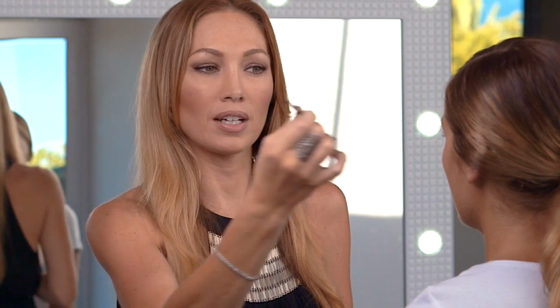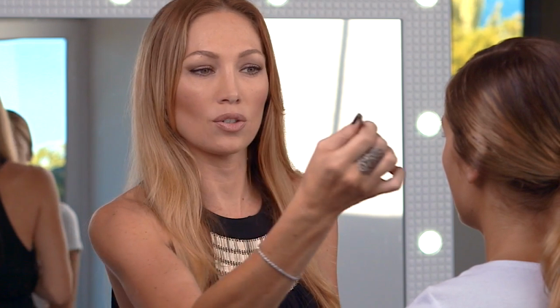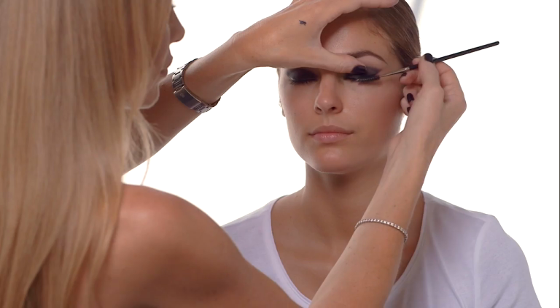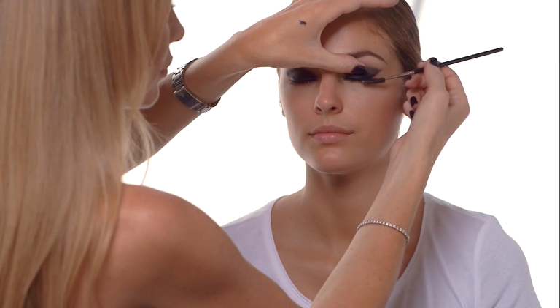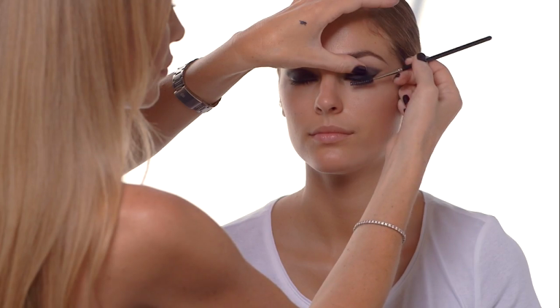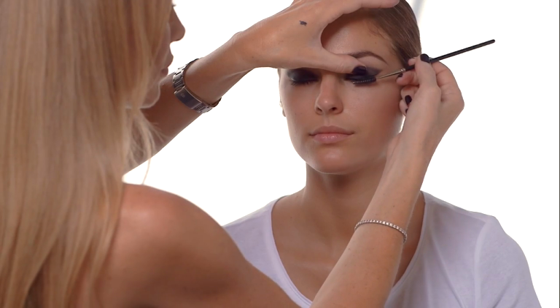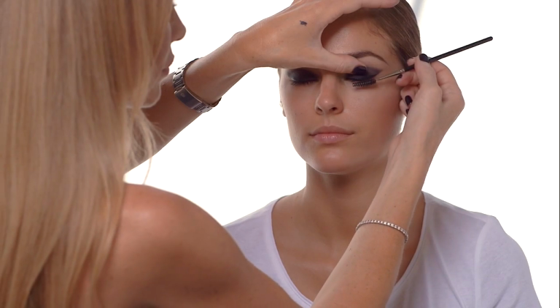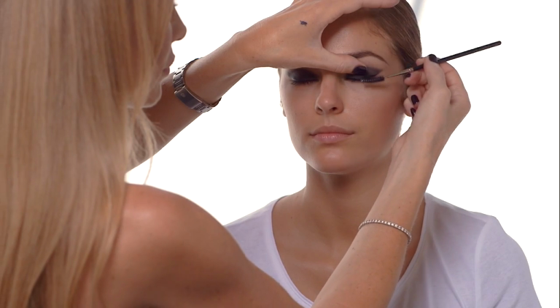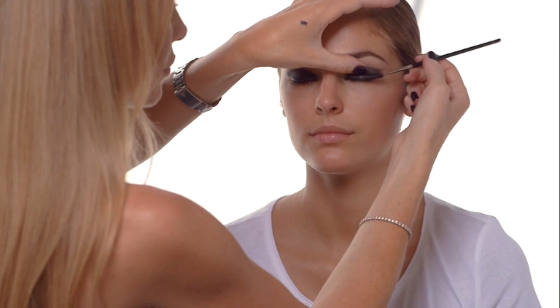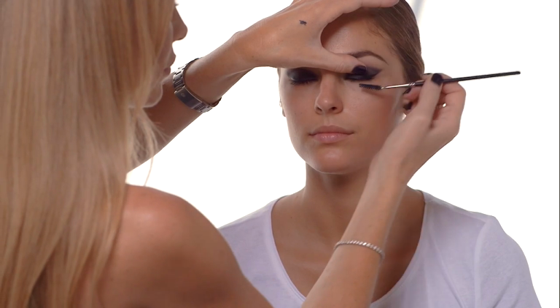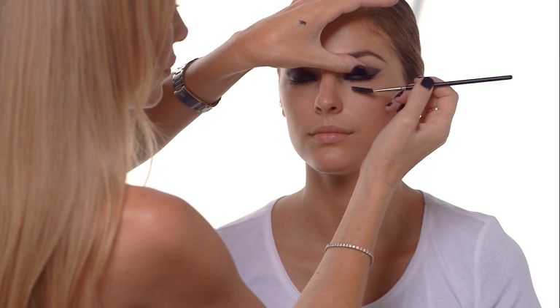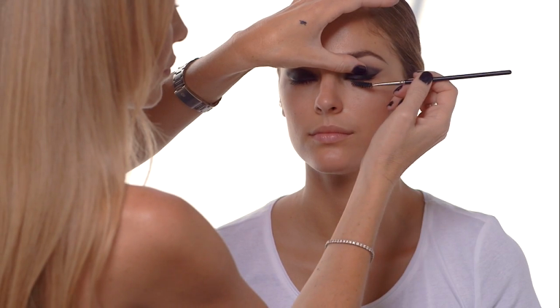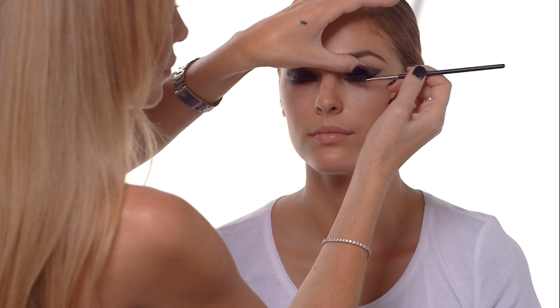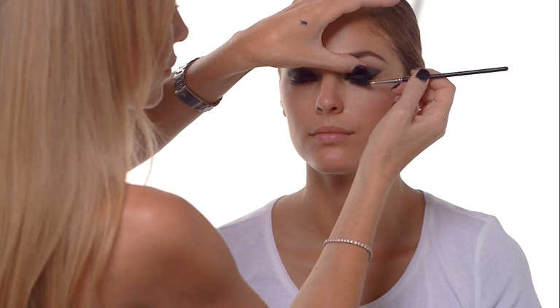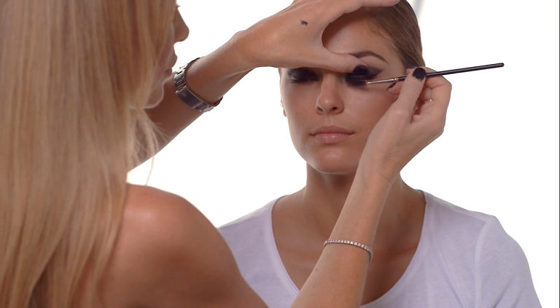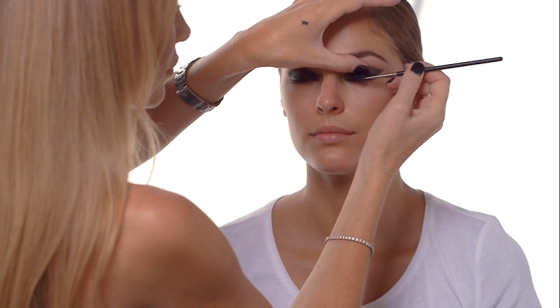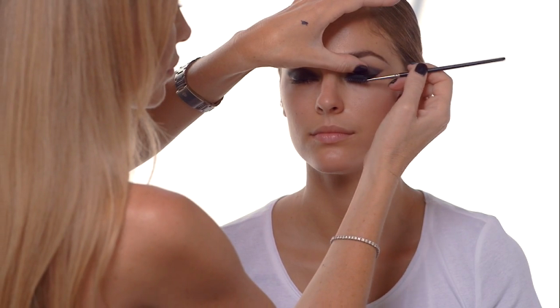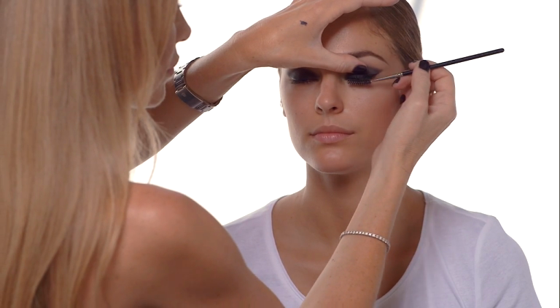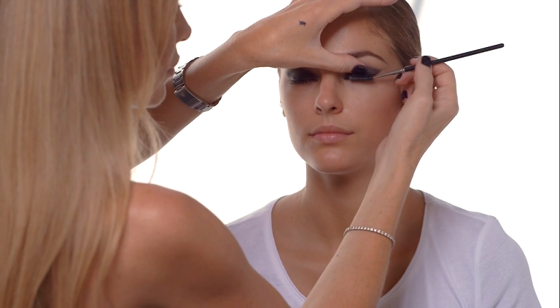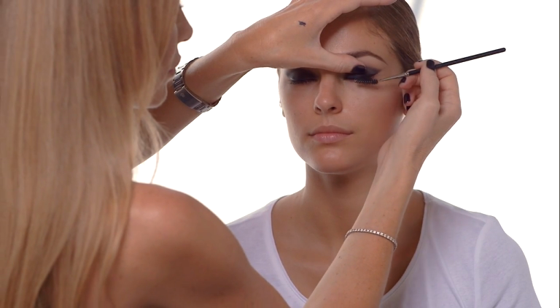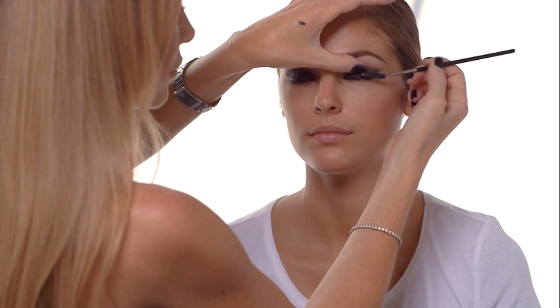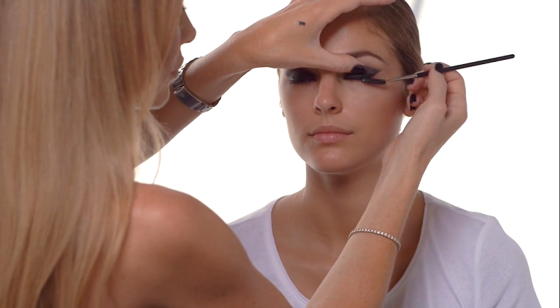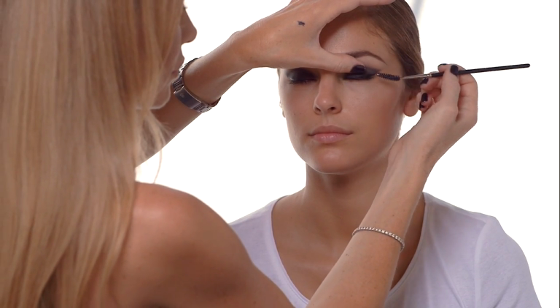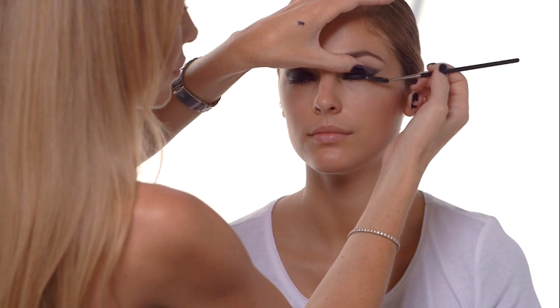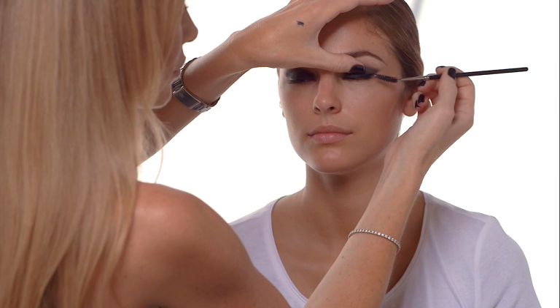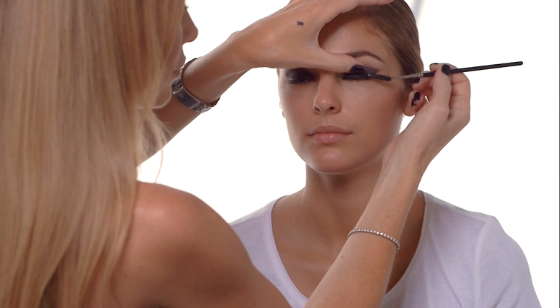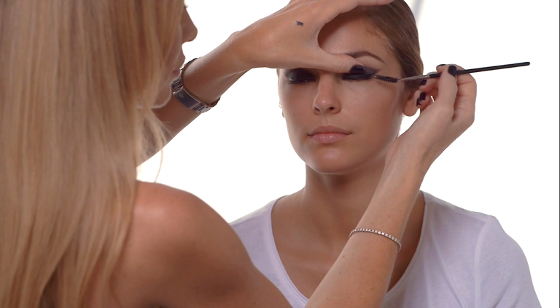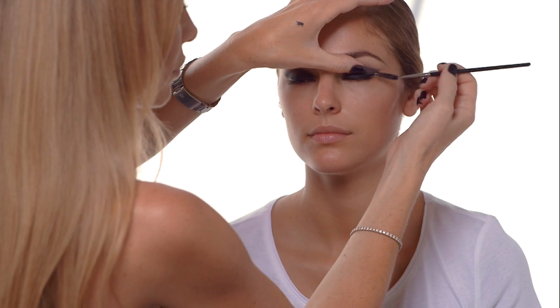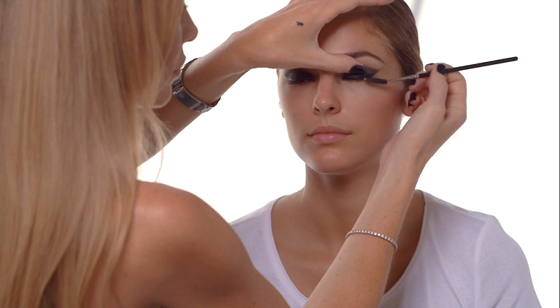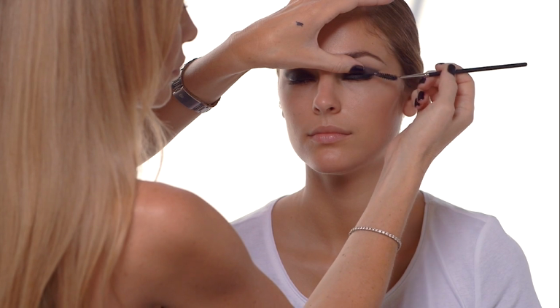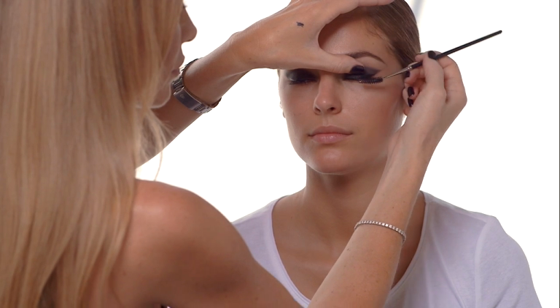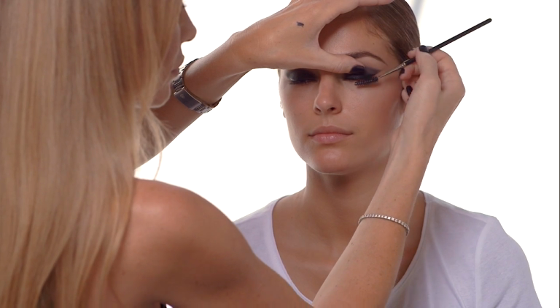Then do another zigzag combing through and always try to pull your lashes outward just to accentuate that cat eye.